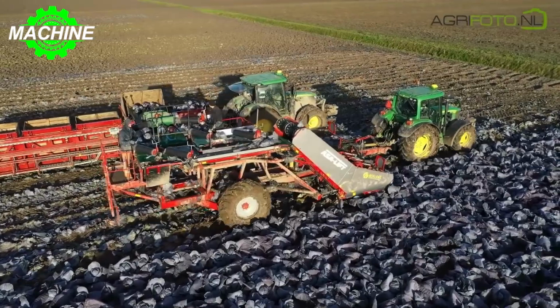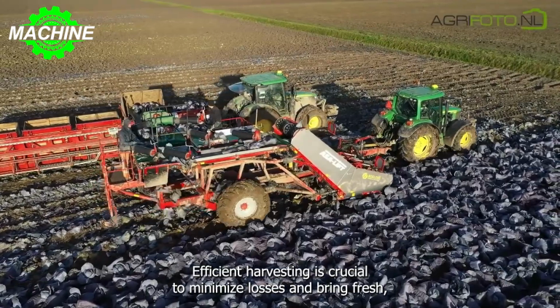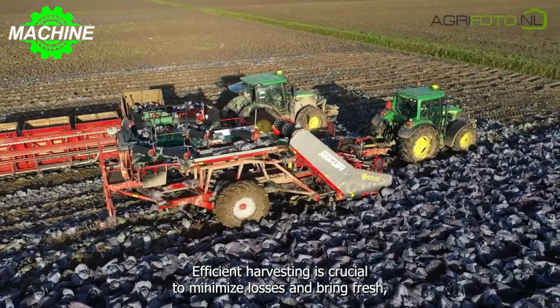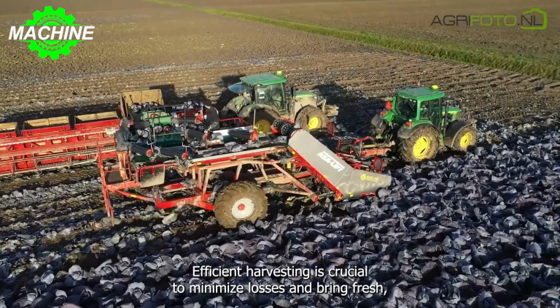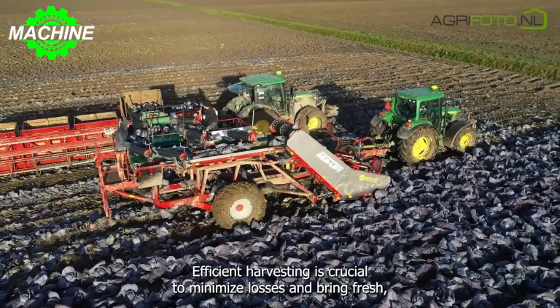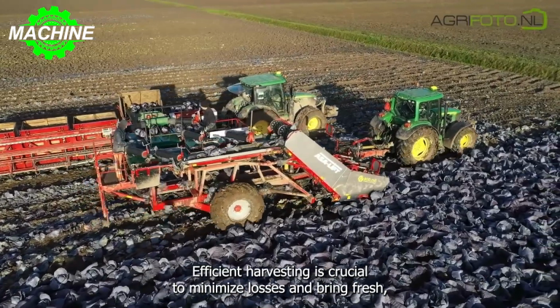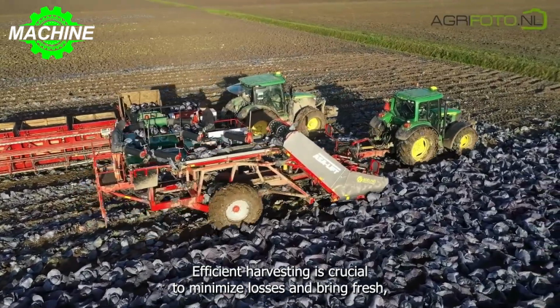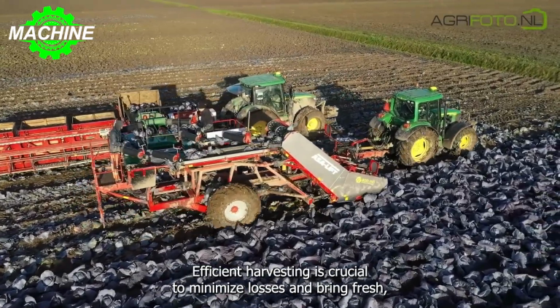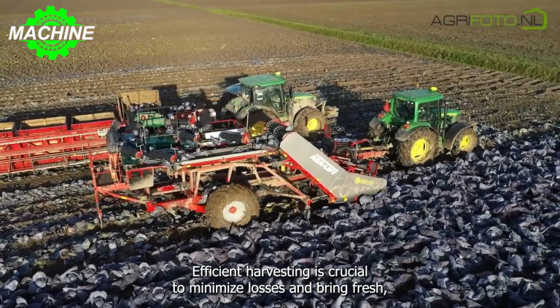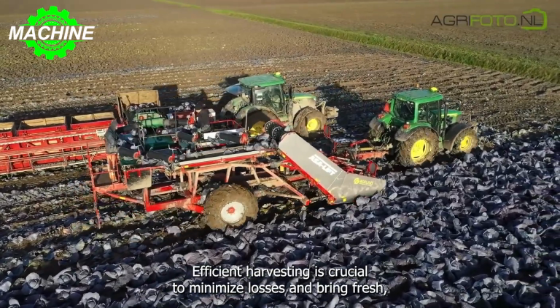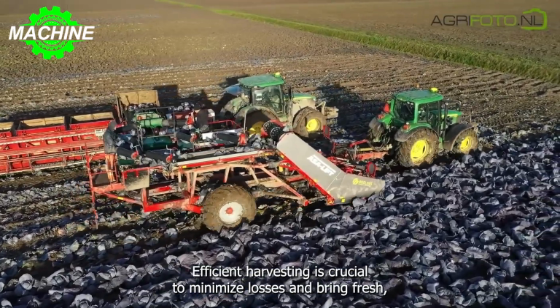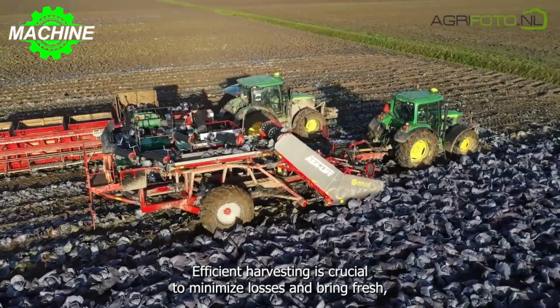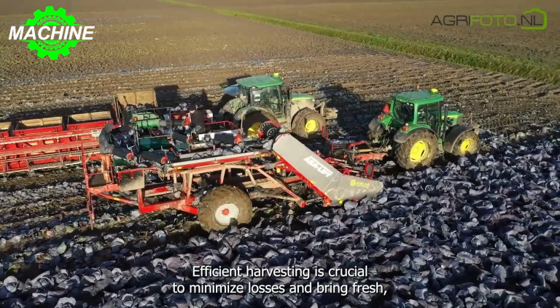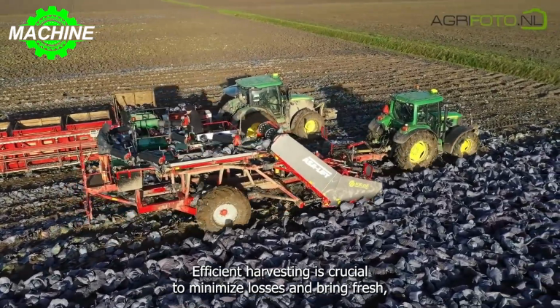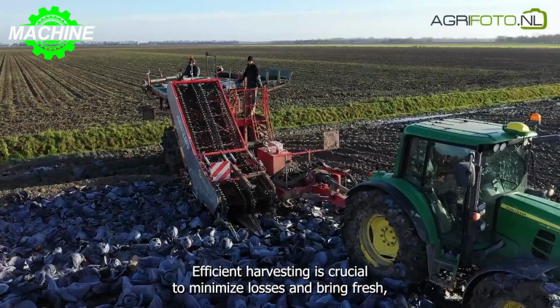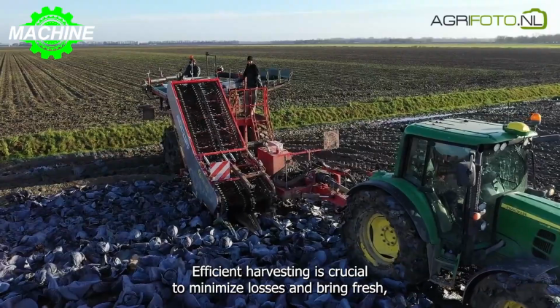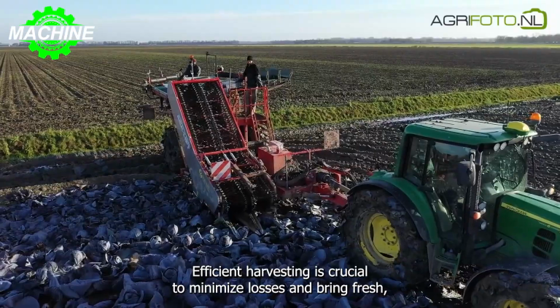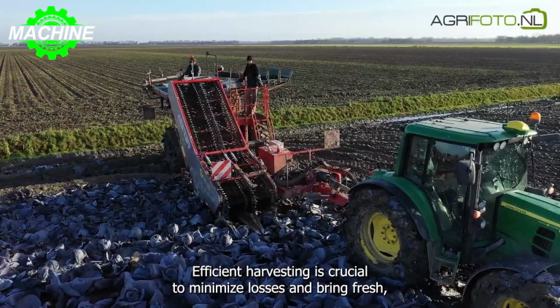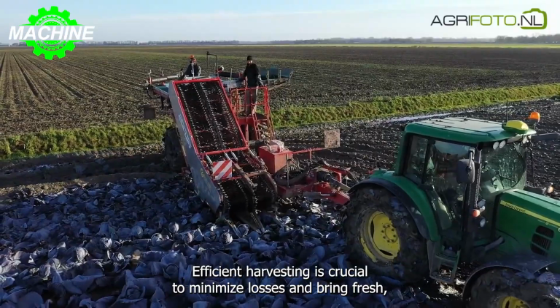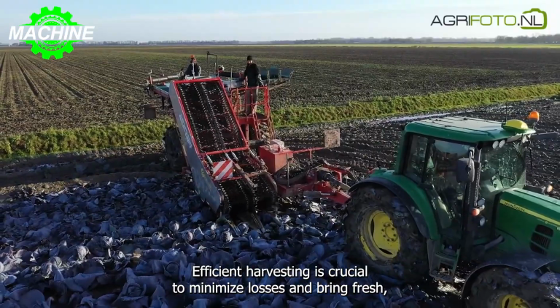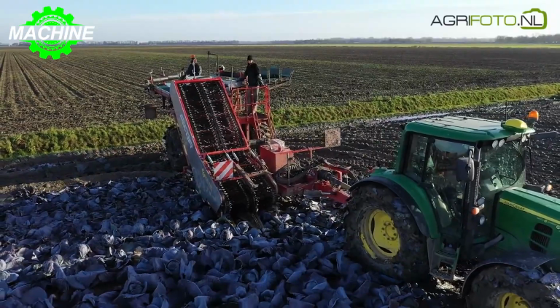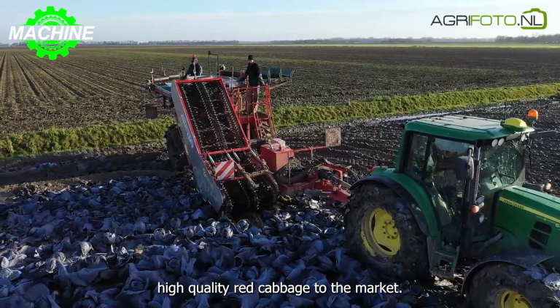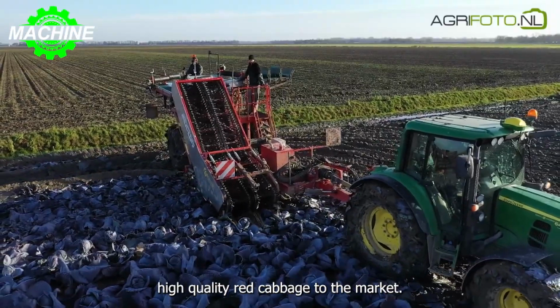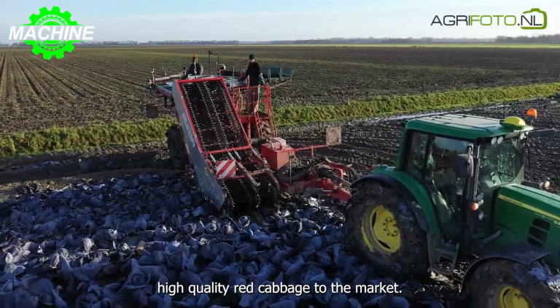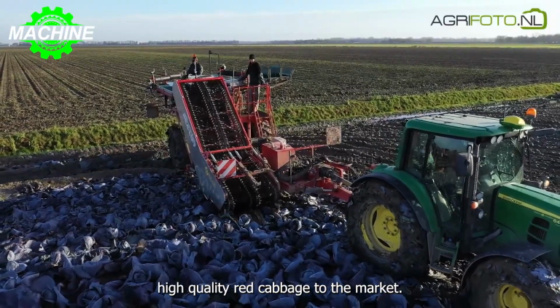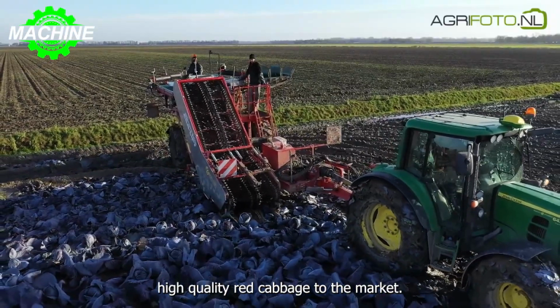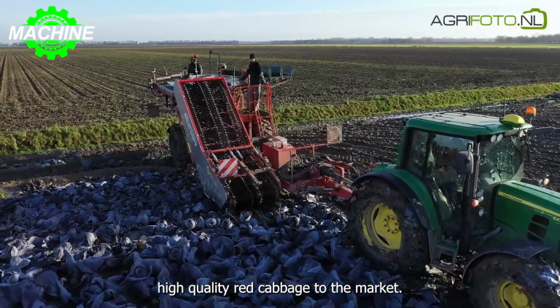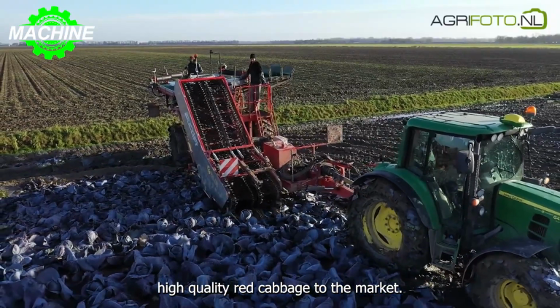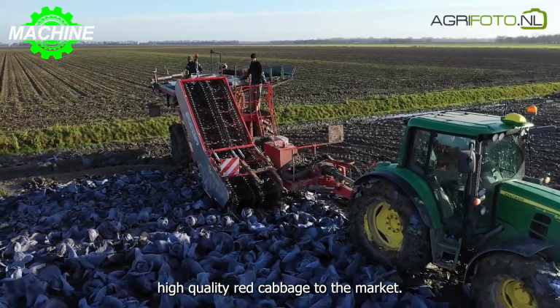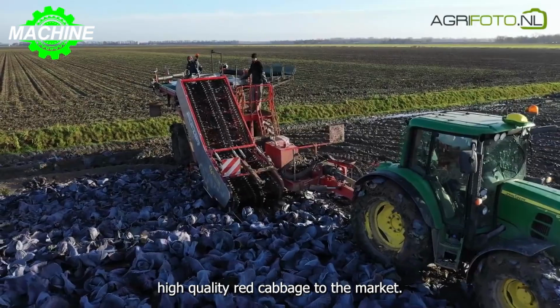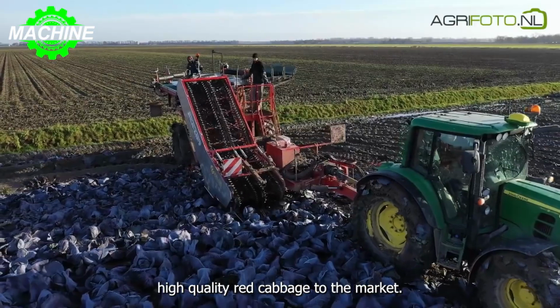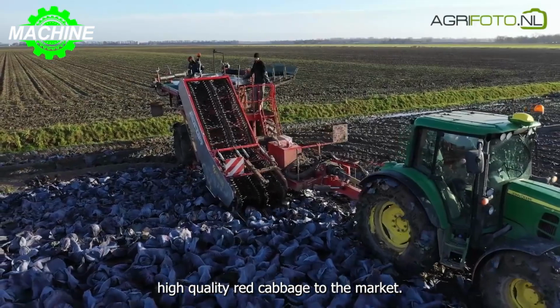Efficient harvesting is crucial to minimize losses and bring fresh, high-quality red cabbage to the market.